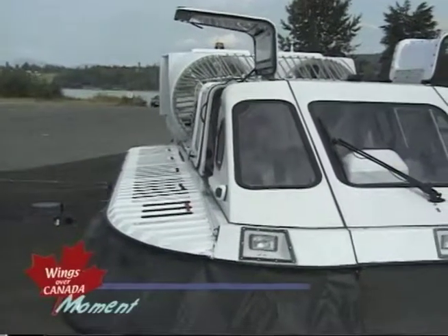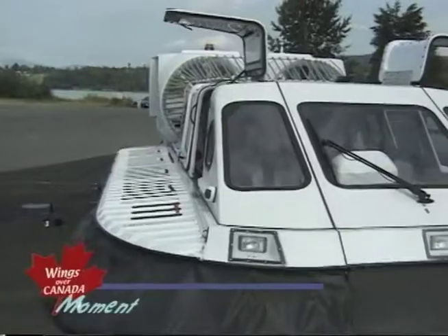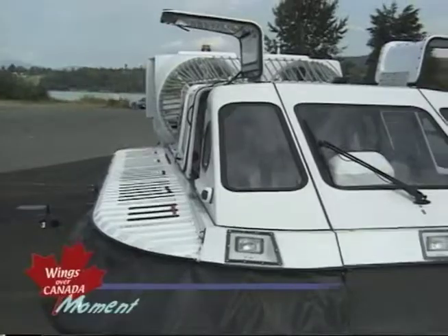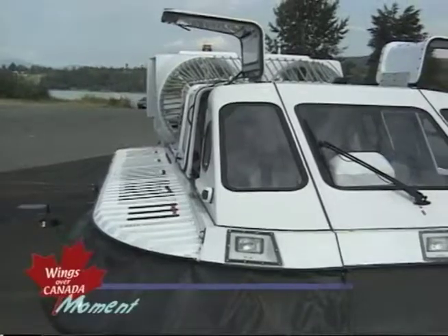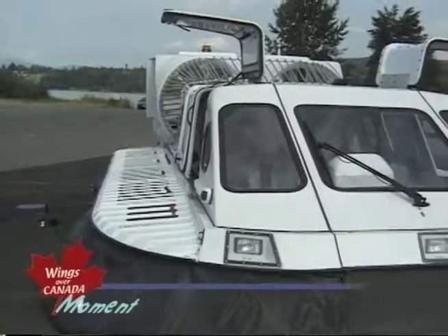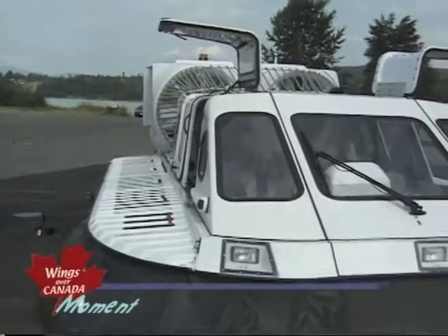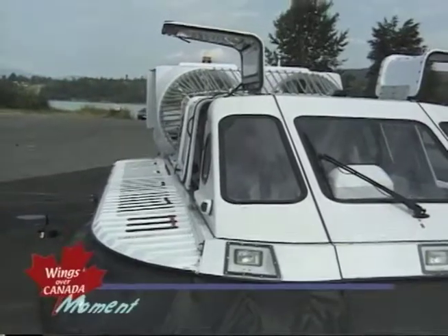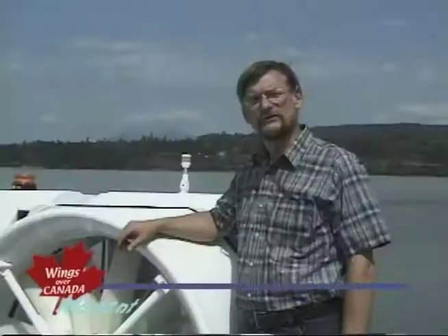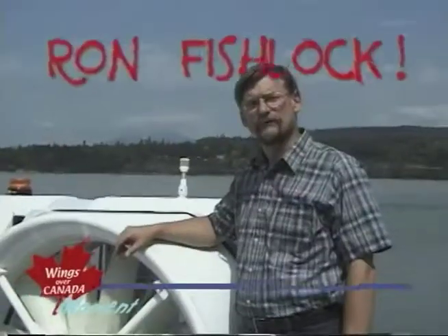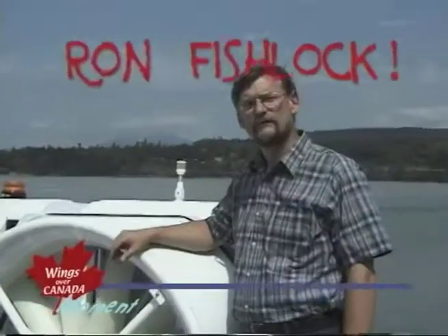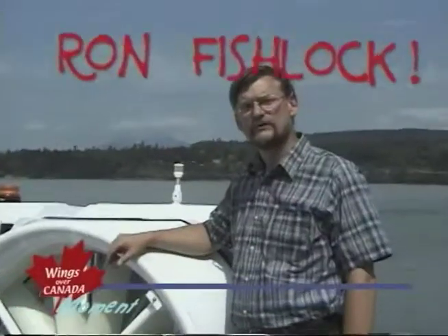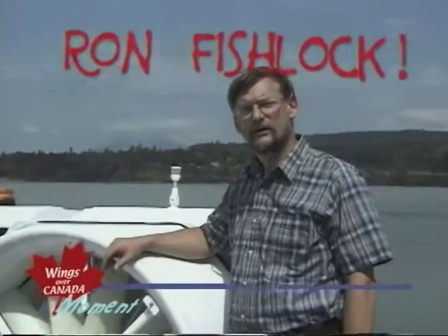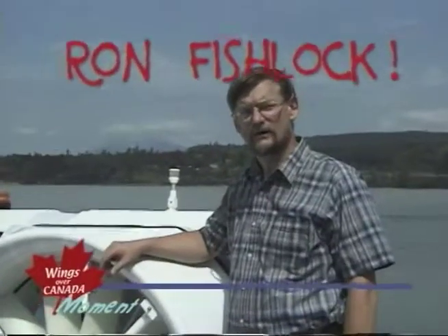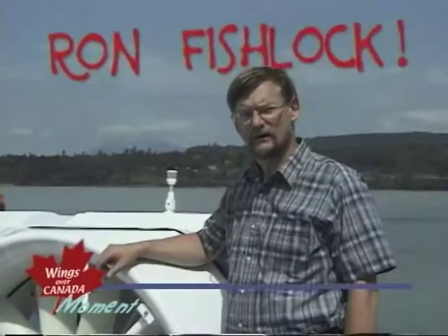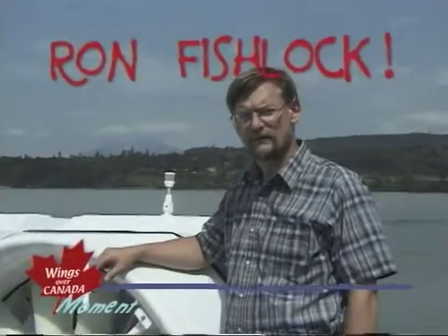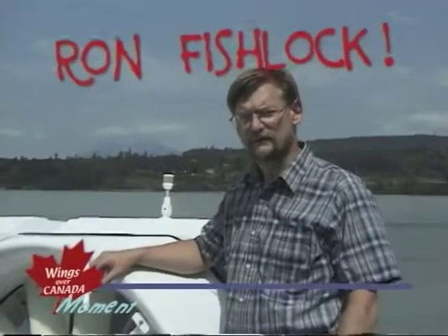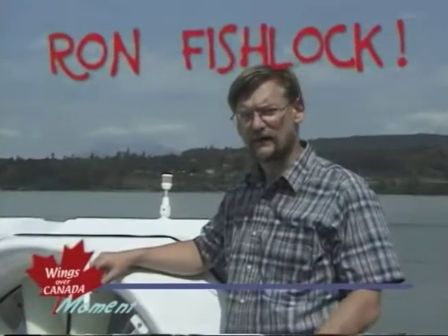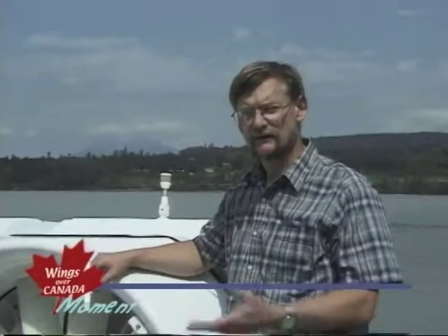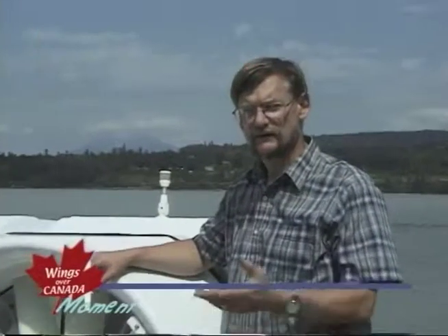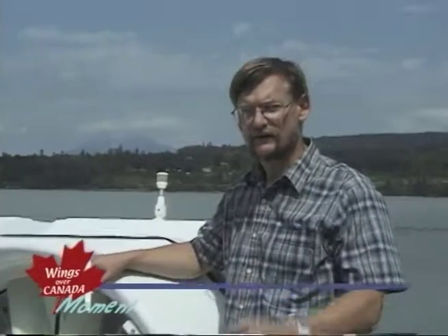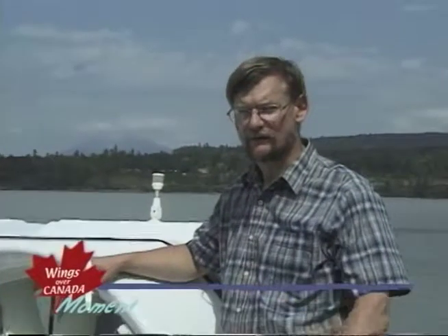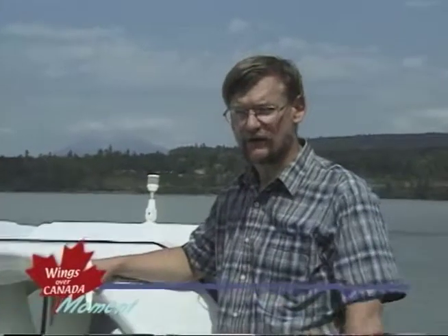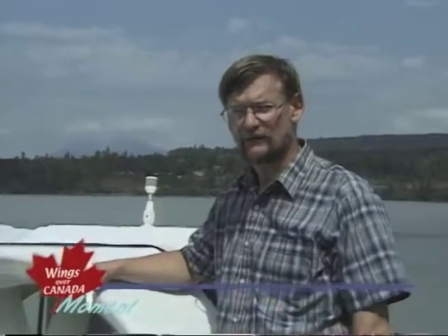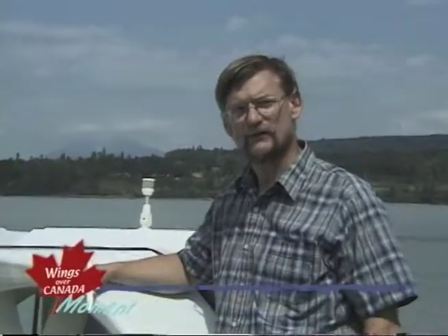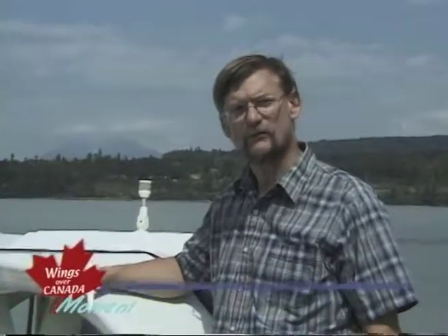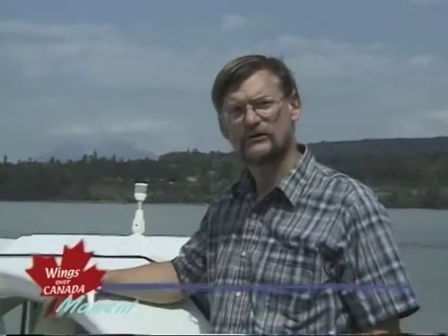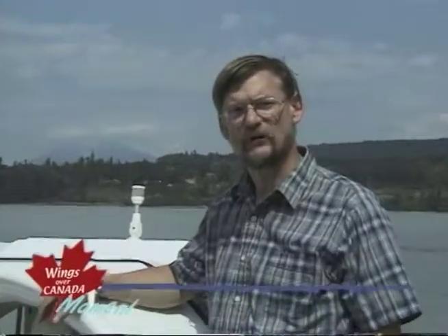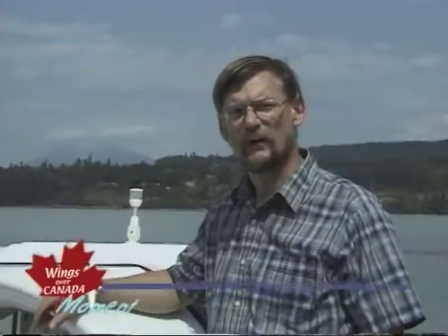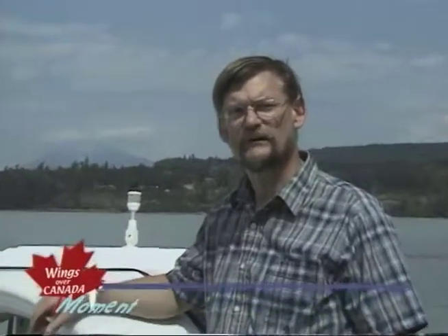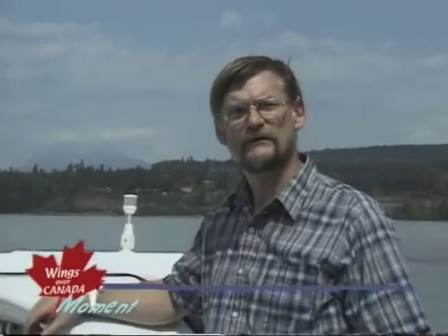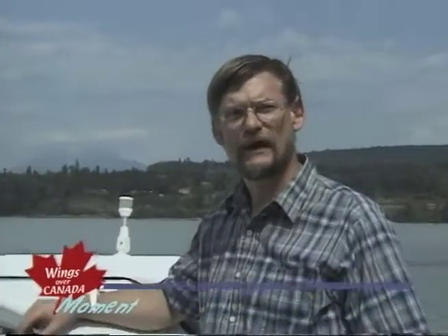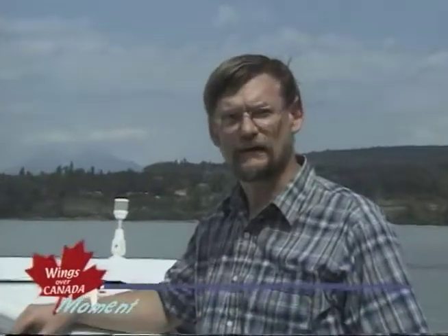Hi, my name is Ron Fishlock and I'm the designer of this hovercraft and you're watching Wings Over Canada.